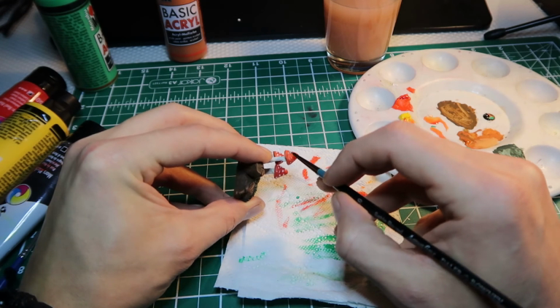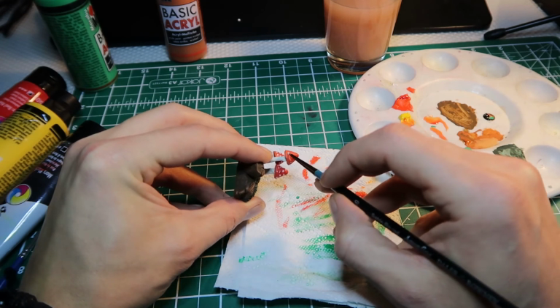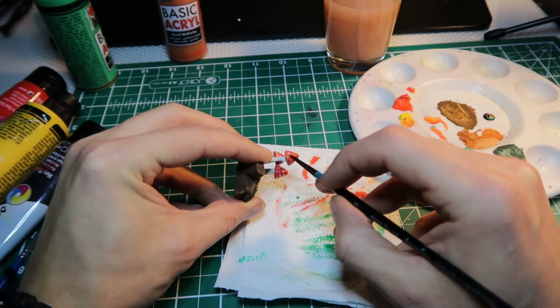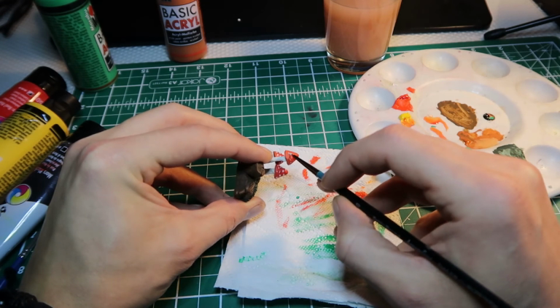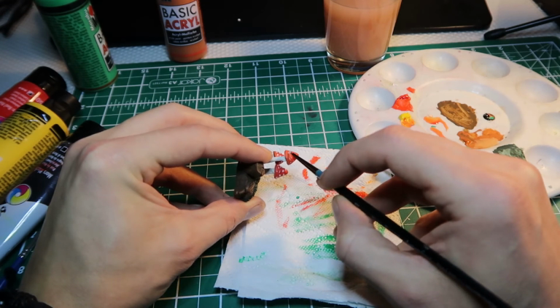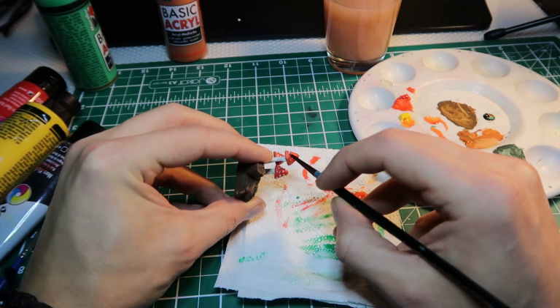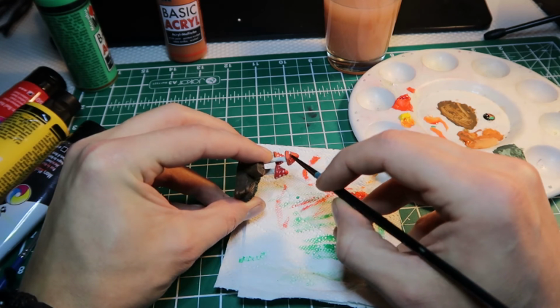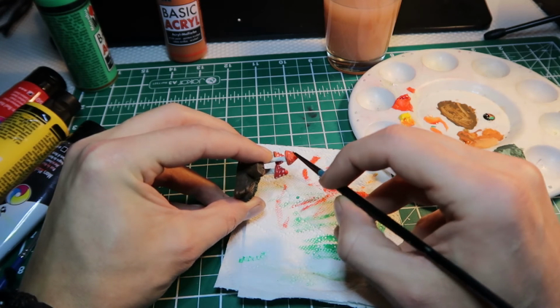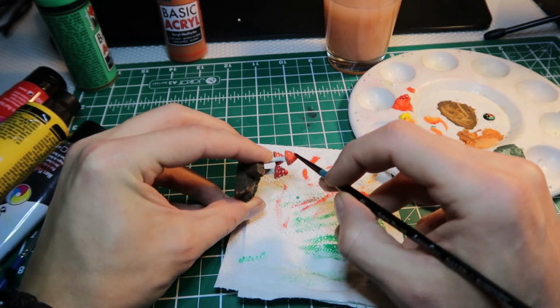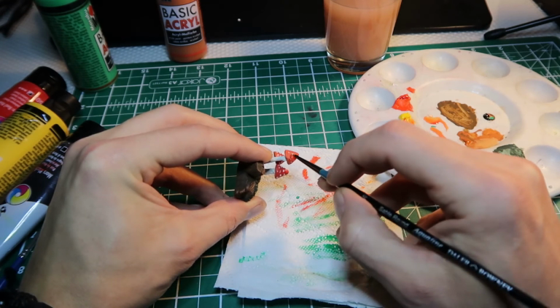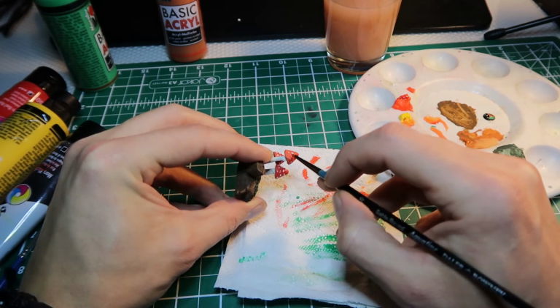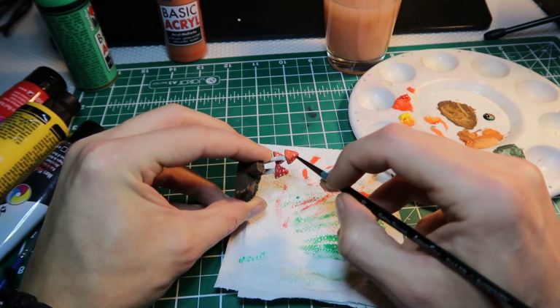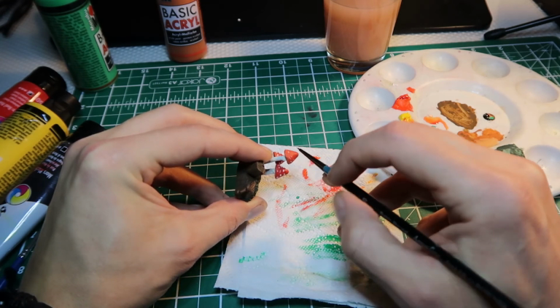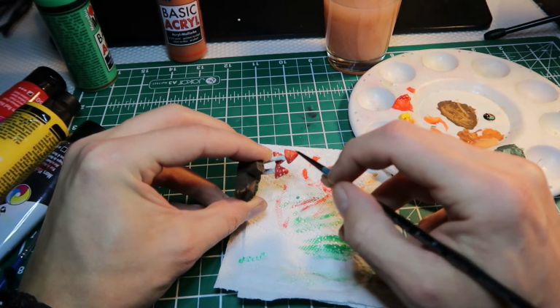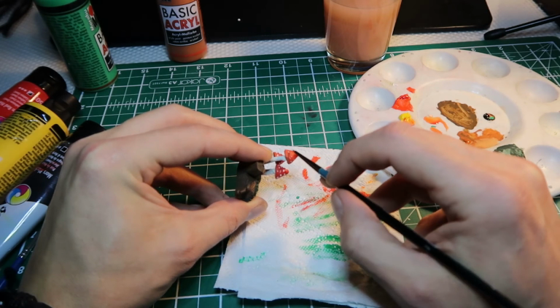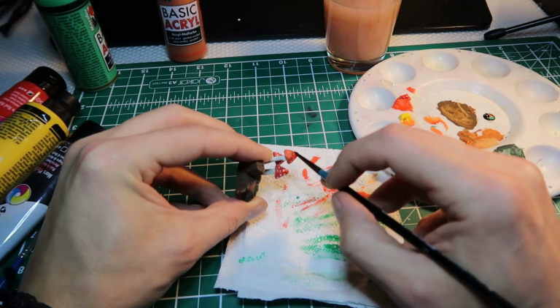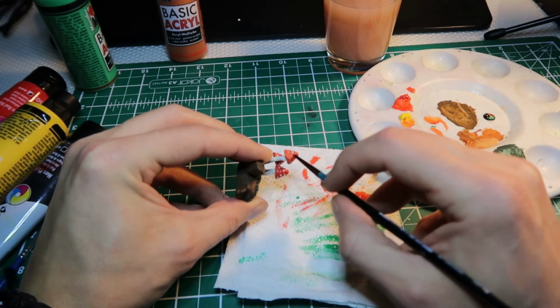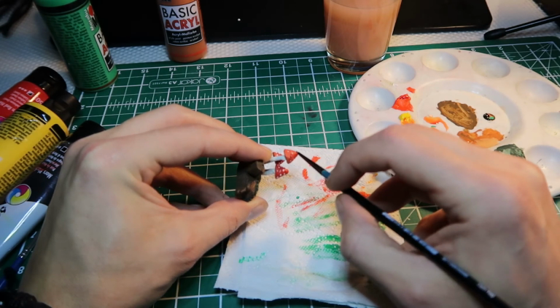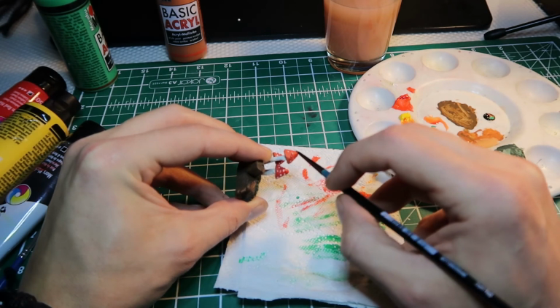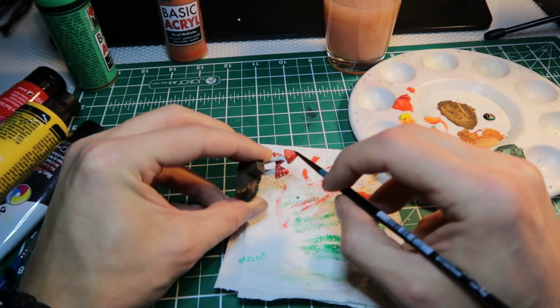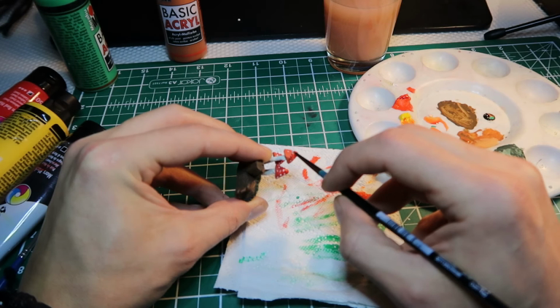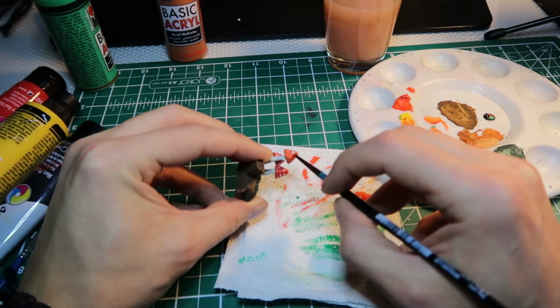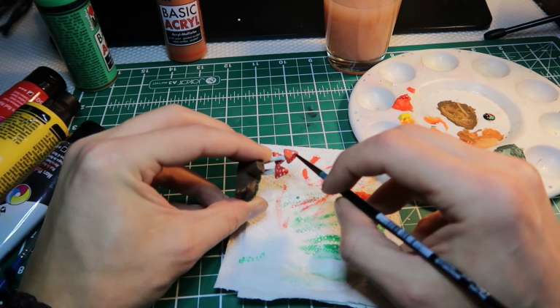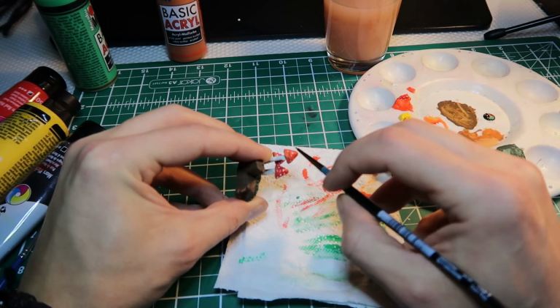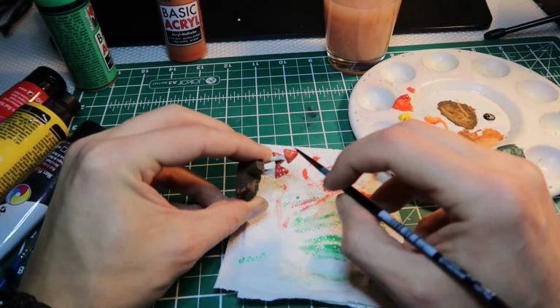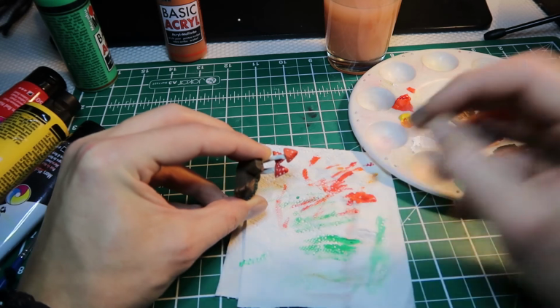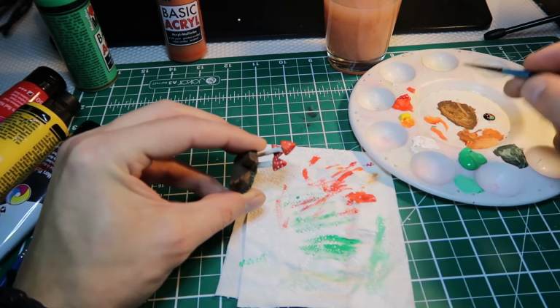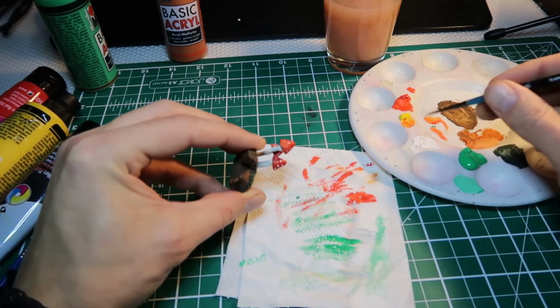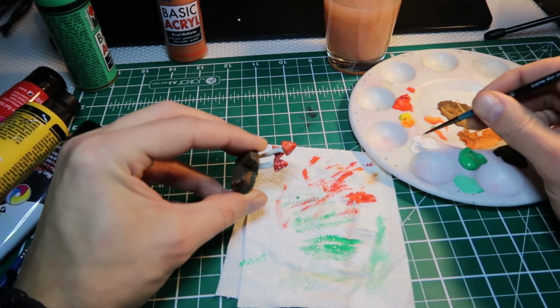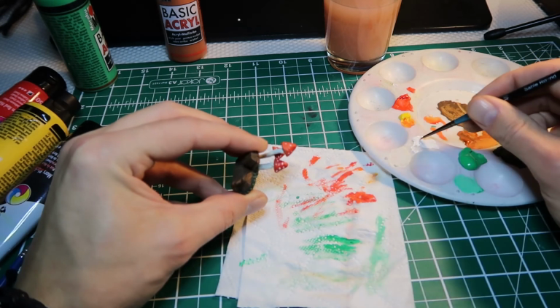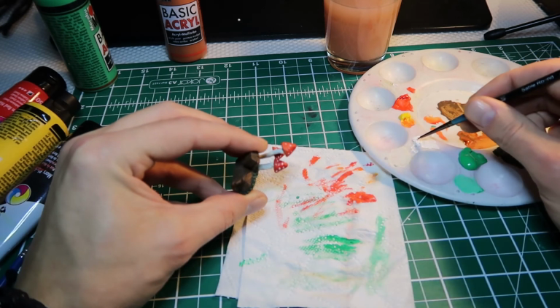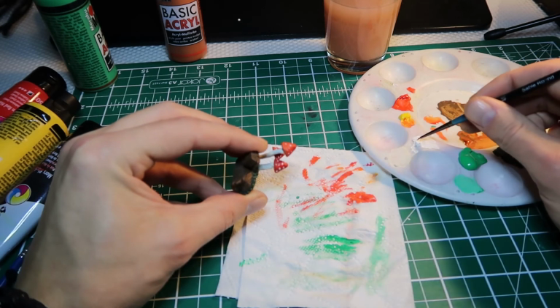Finally all the paint has a purpose. Now really drying.